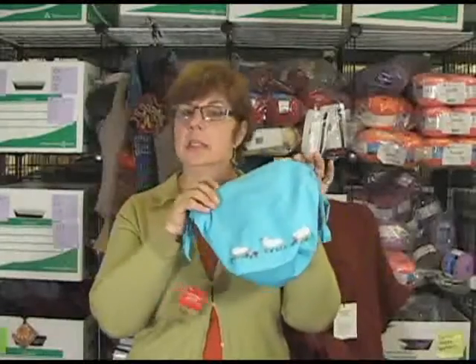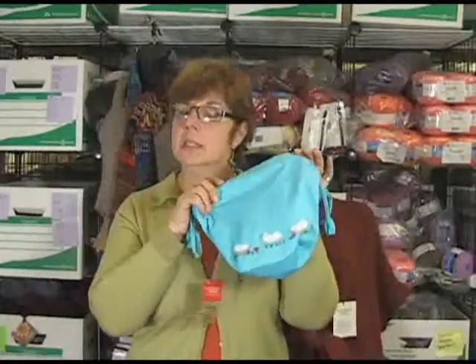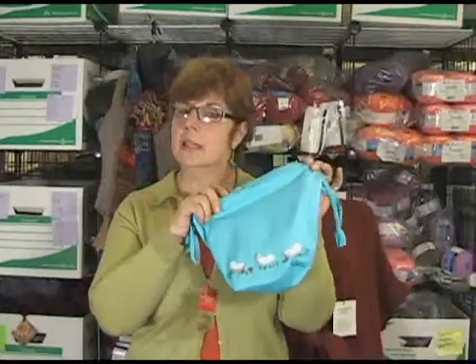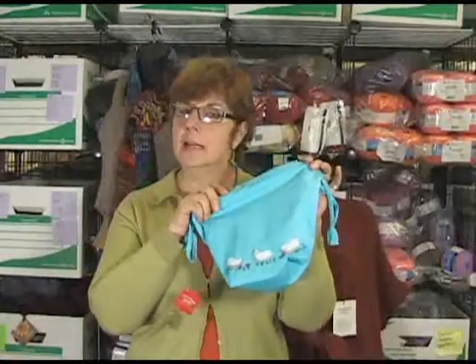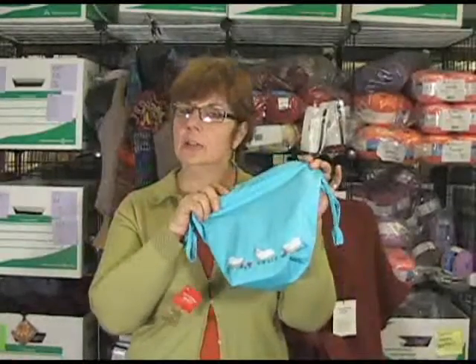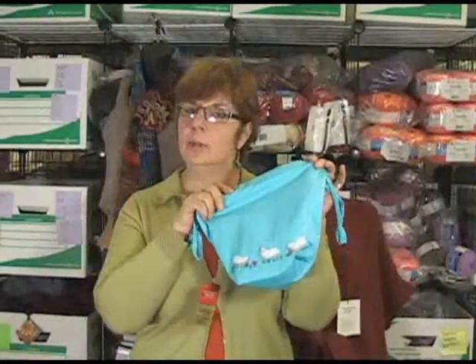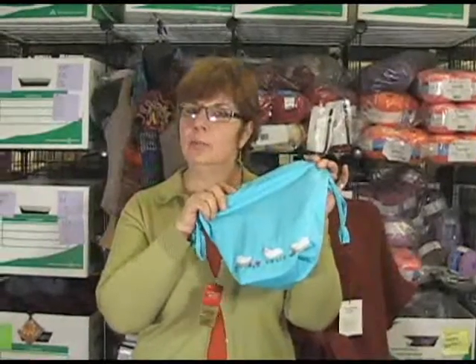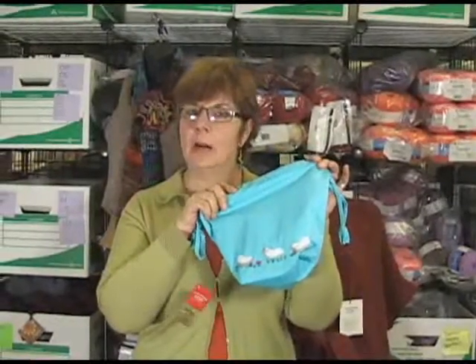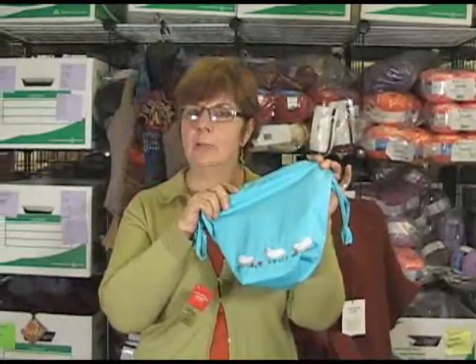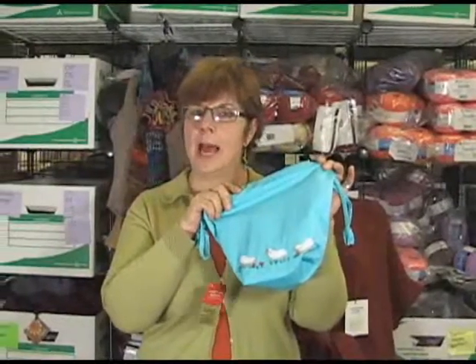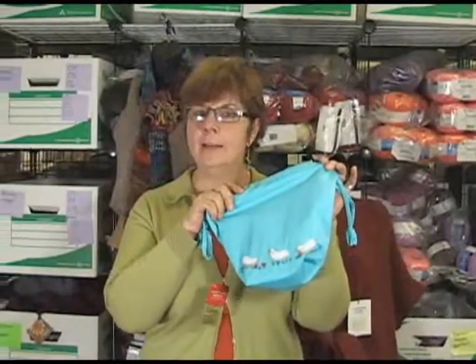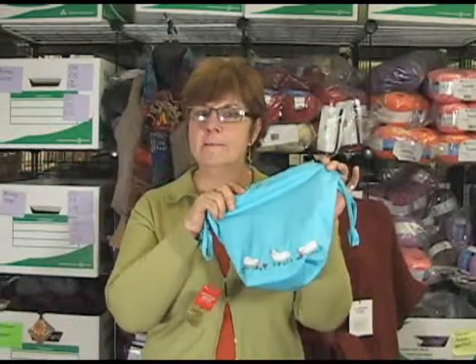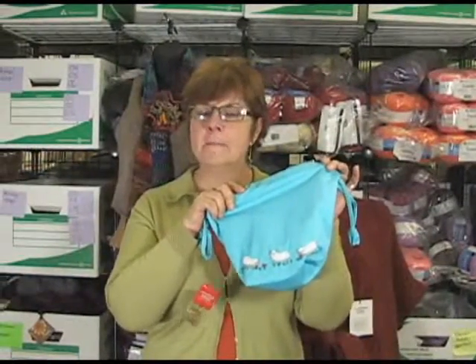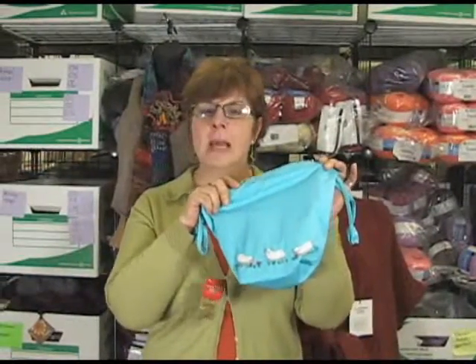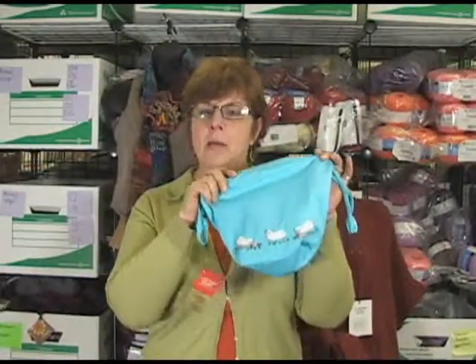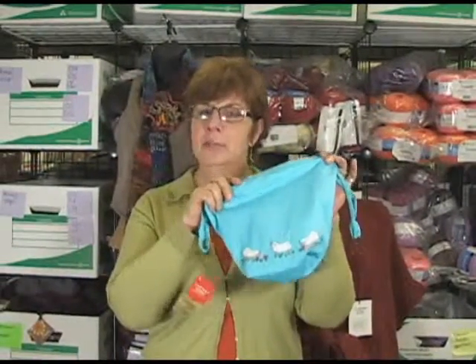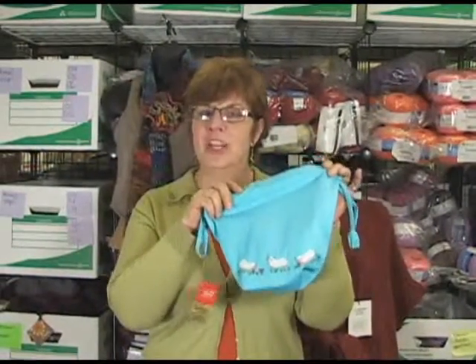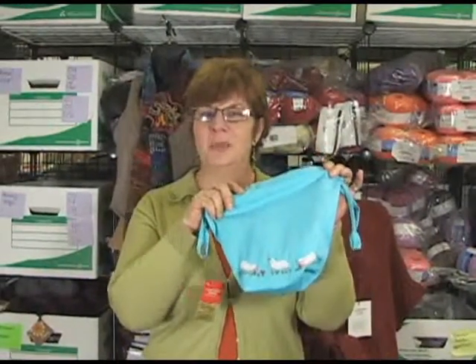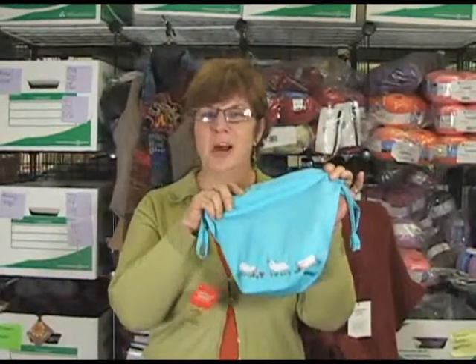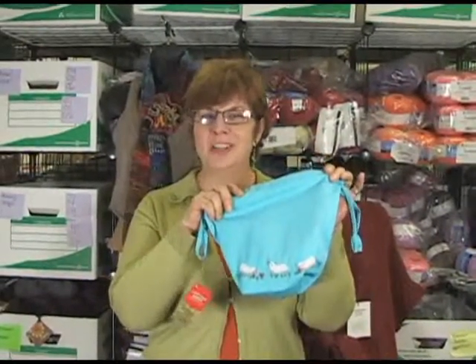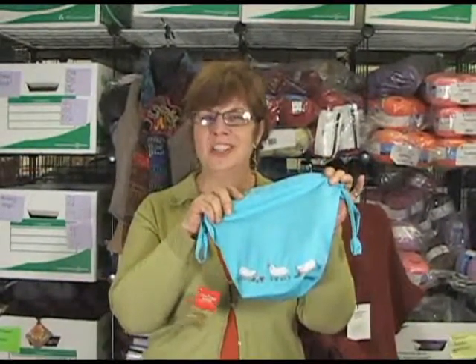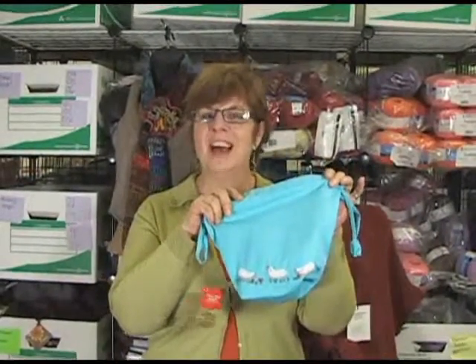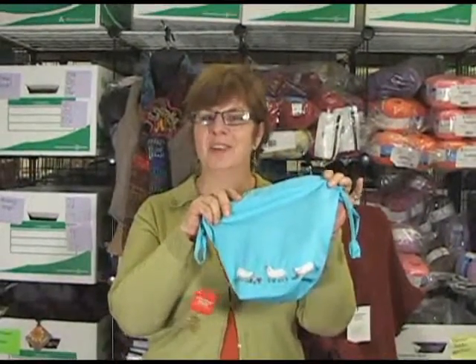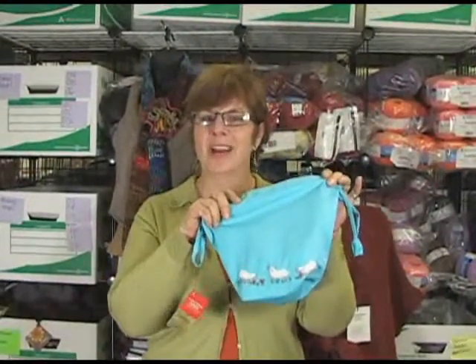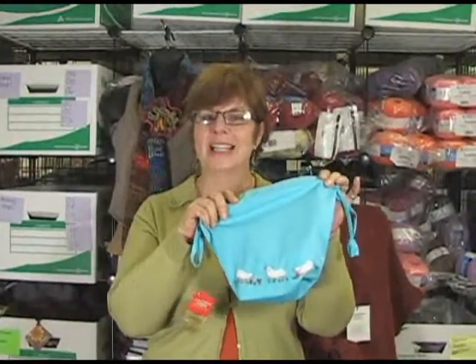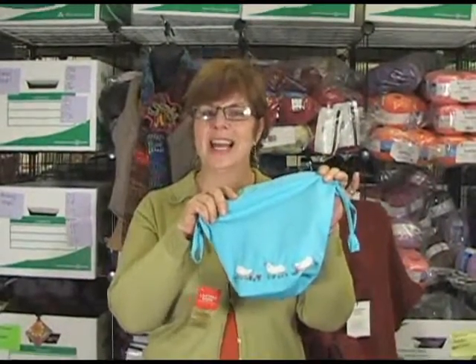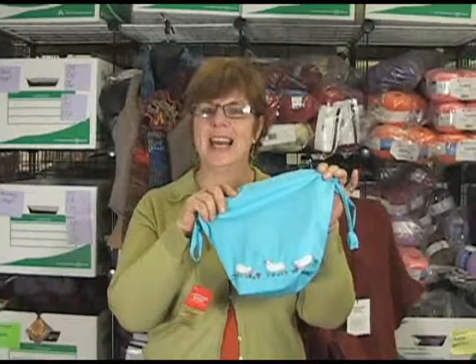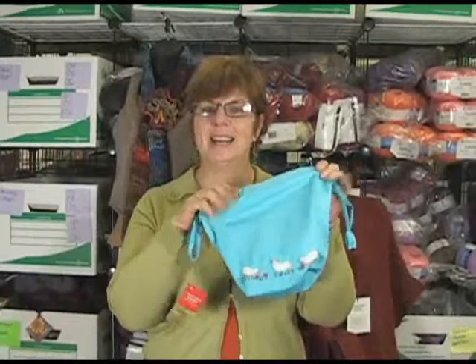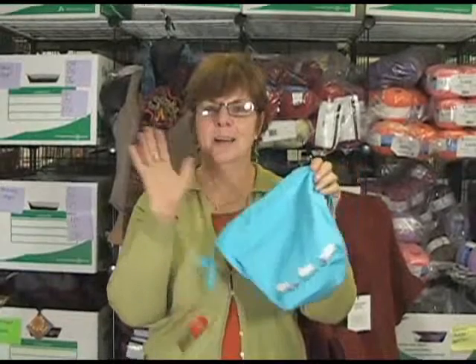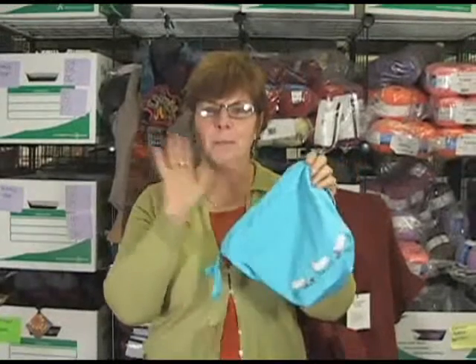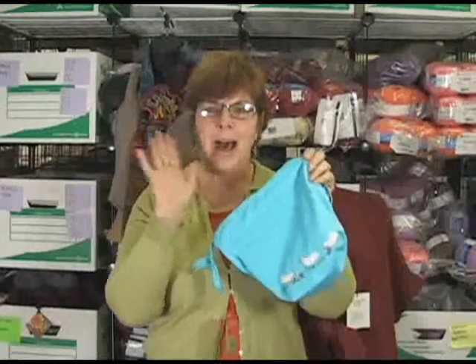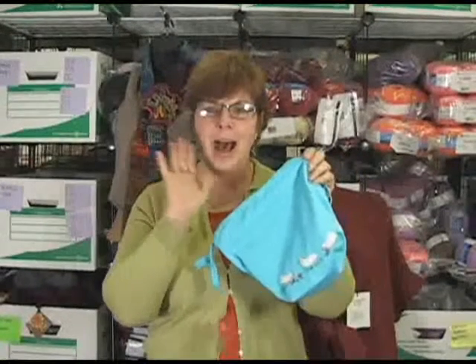This is the Lantern Moon Meadow Bag. I appreciate you watching. Have a great day. Bye.